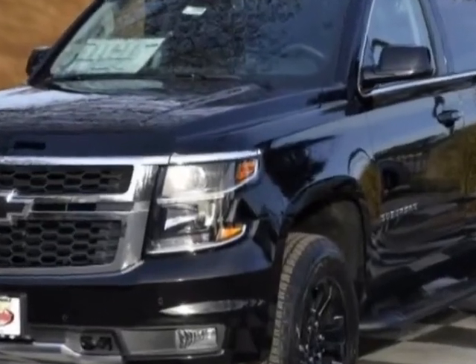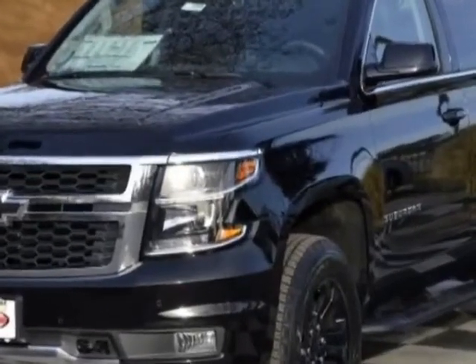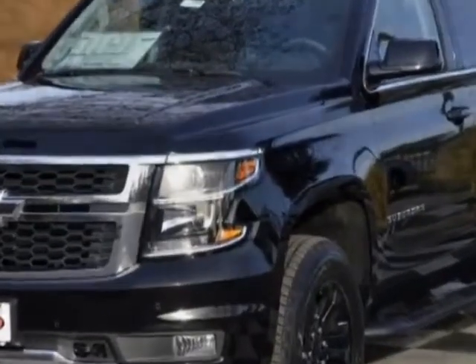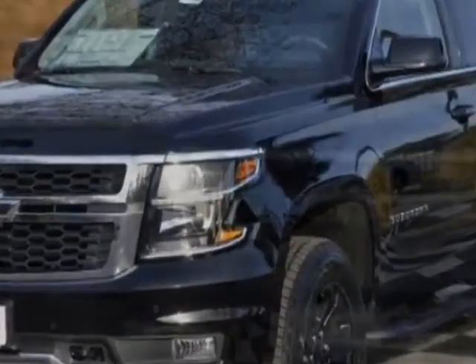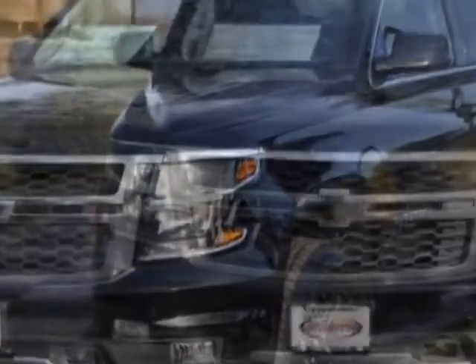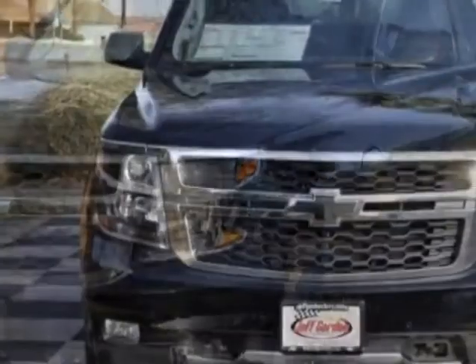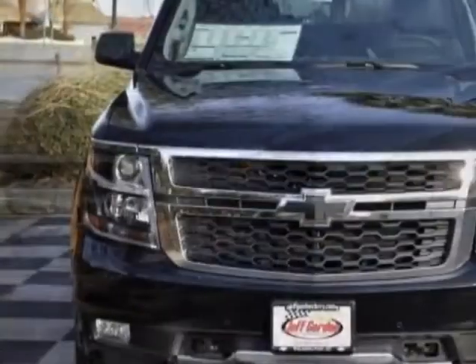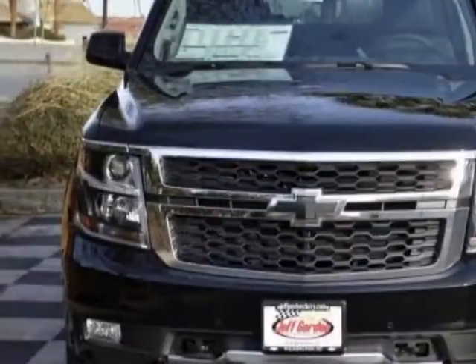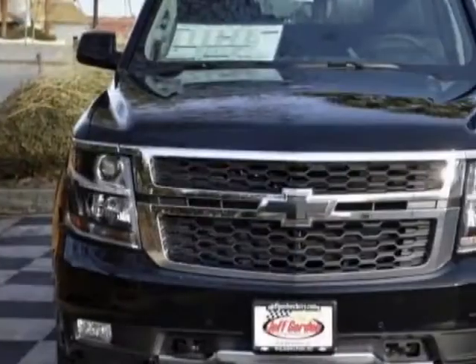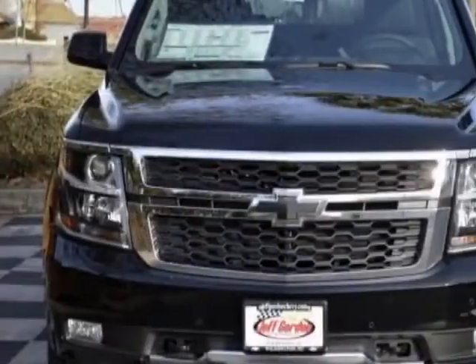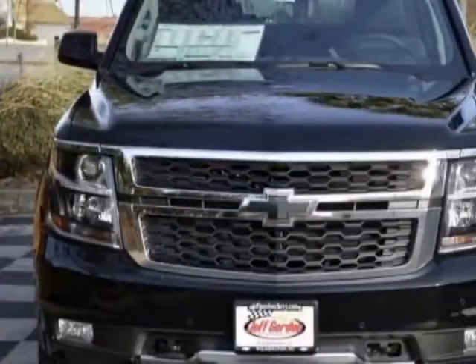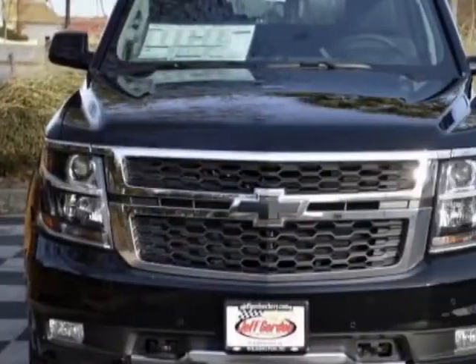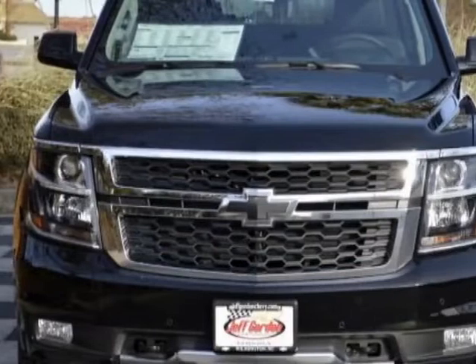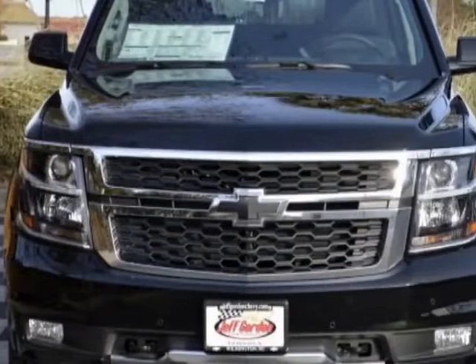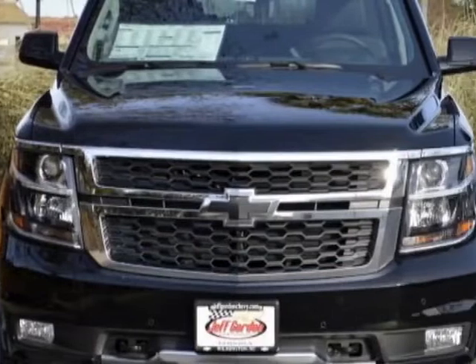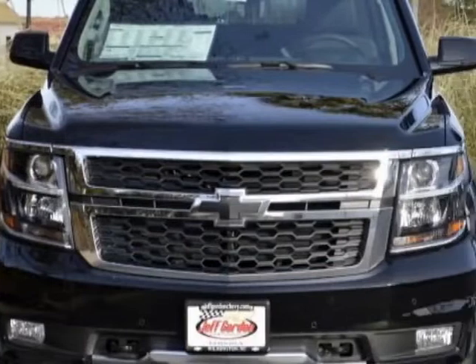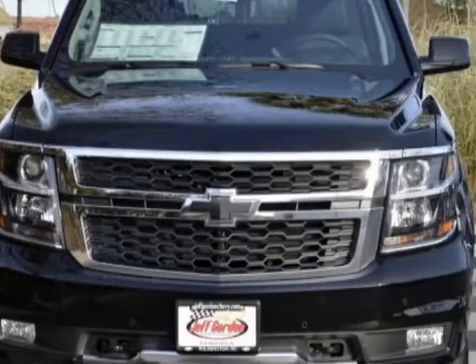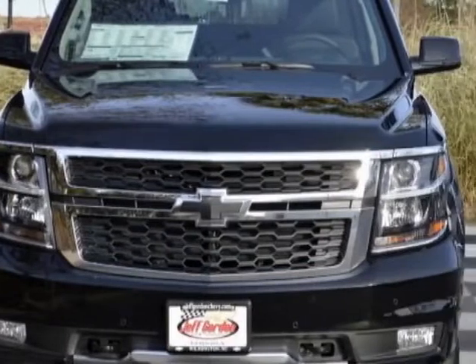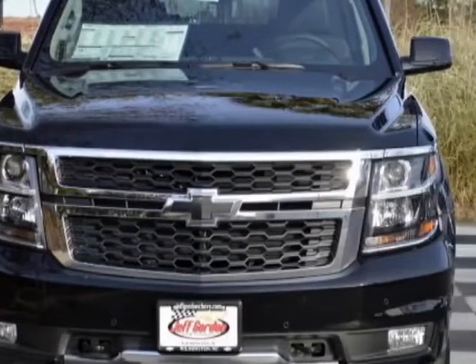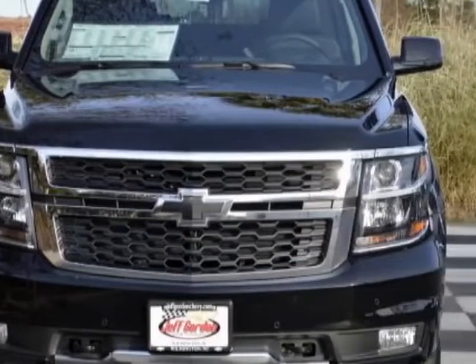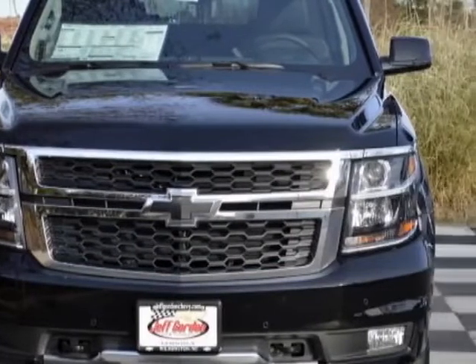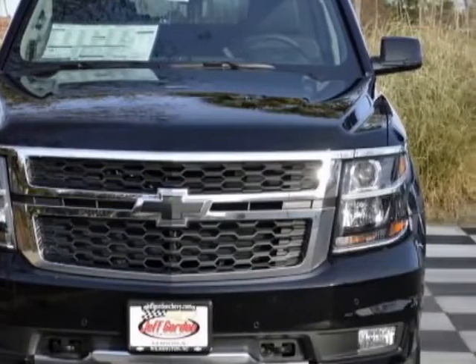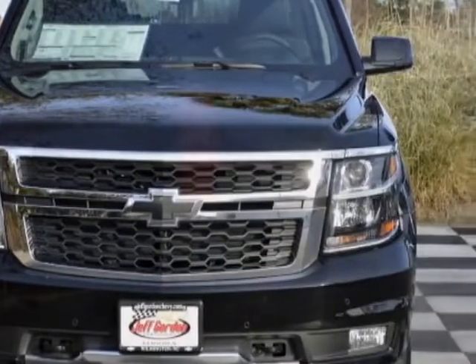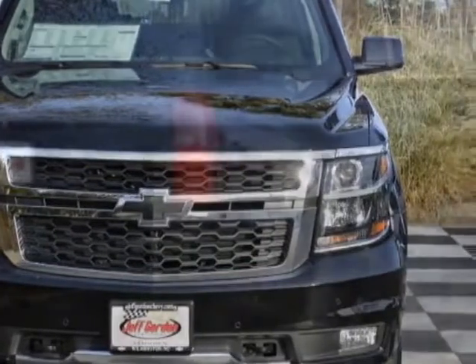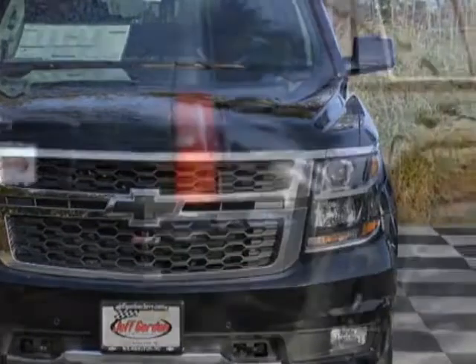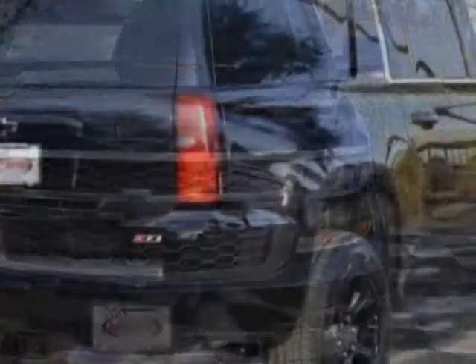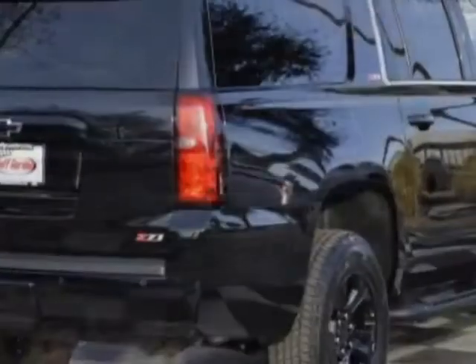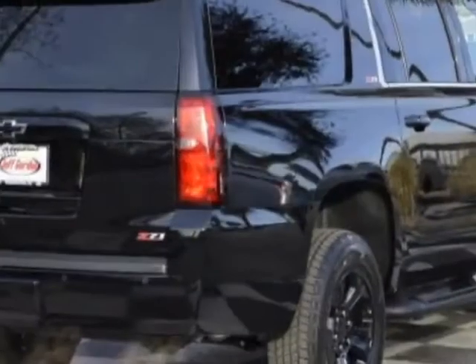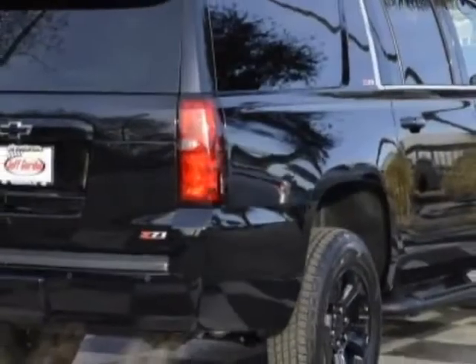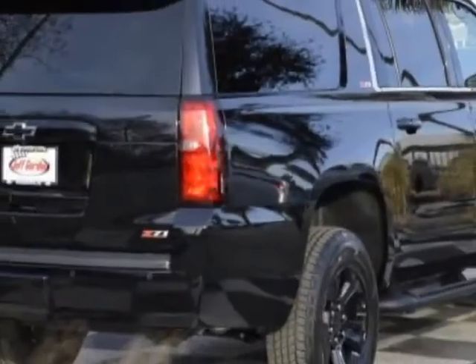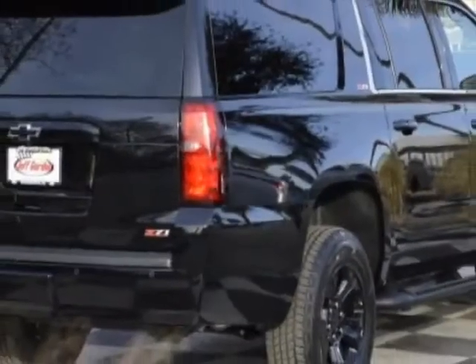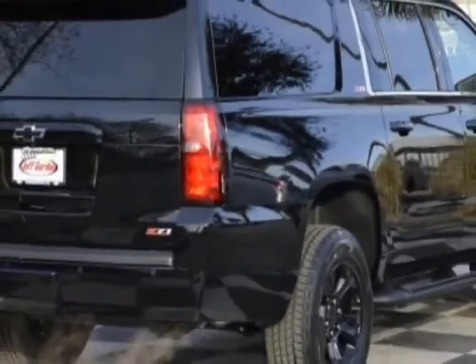This vehicle gets an estimated 15 miles per gallon in the city, and an estimated 22 on the highway.